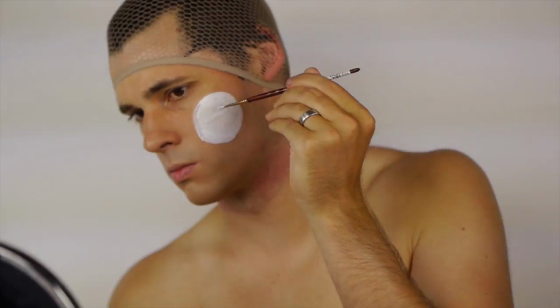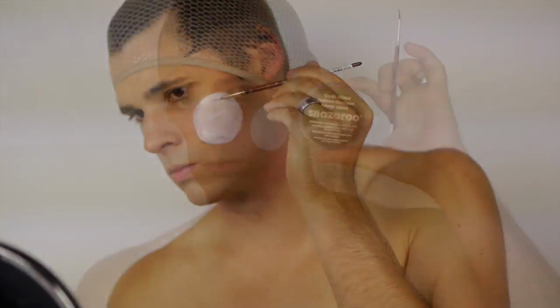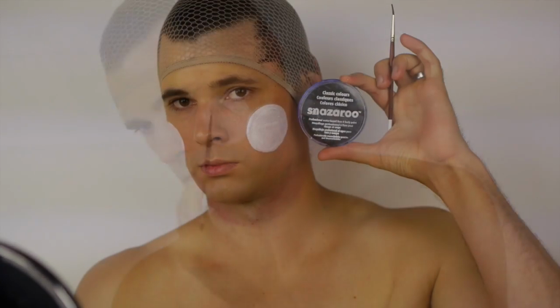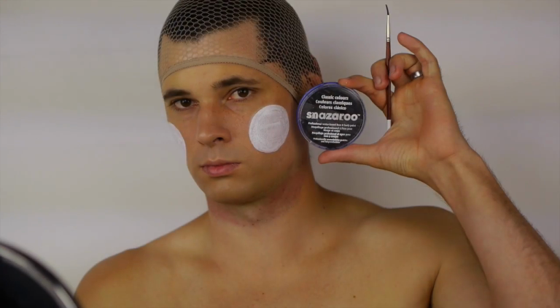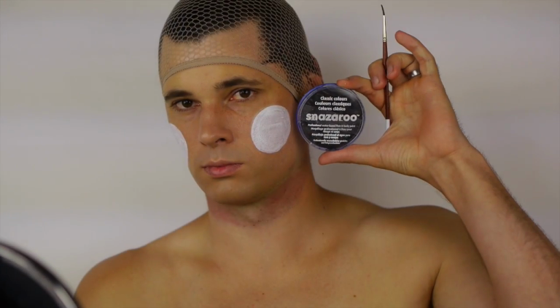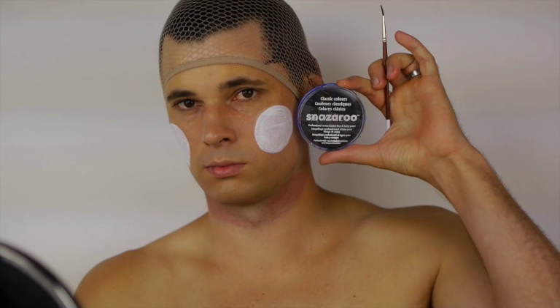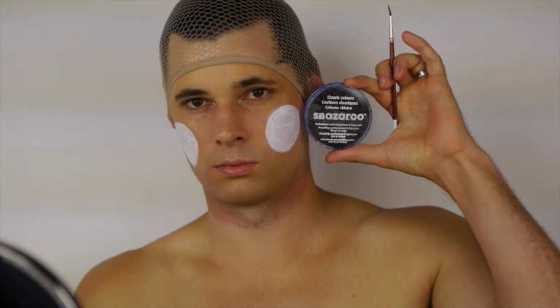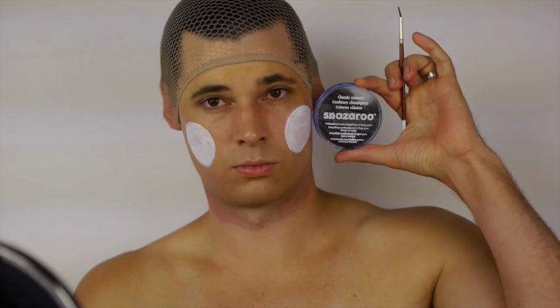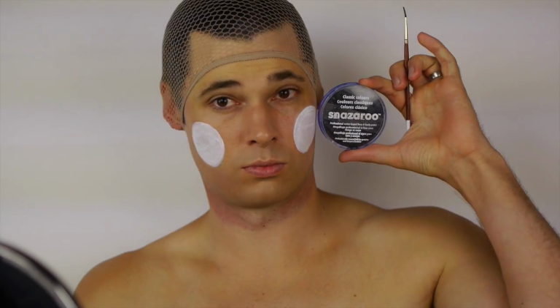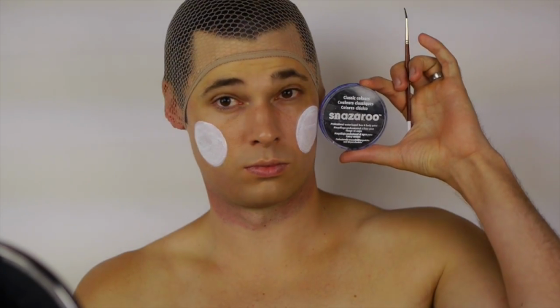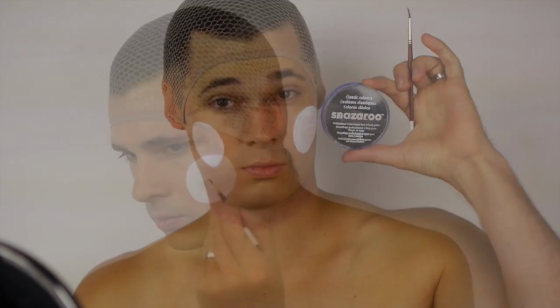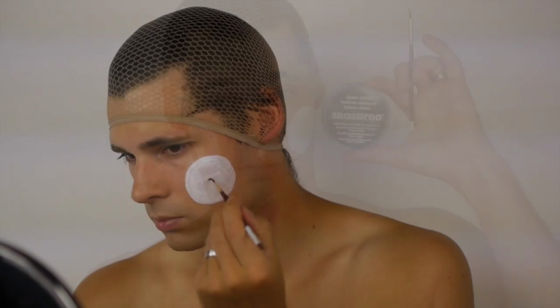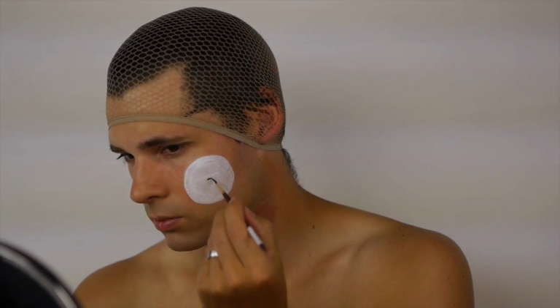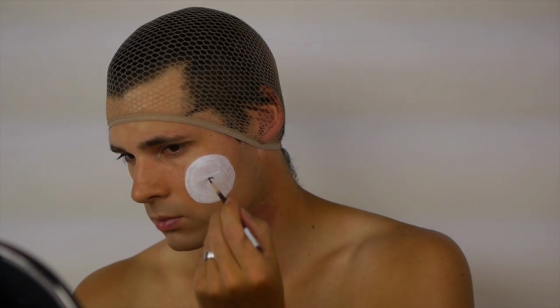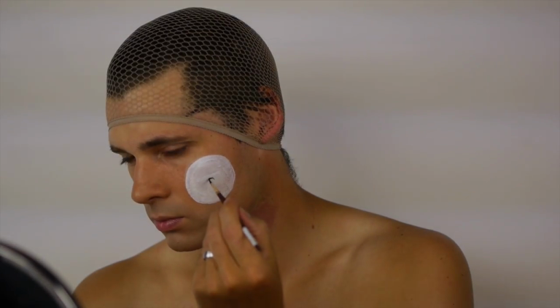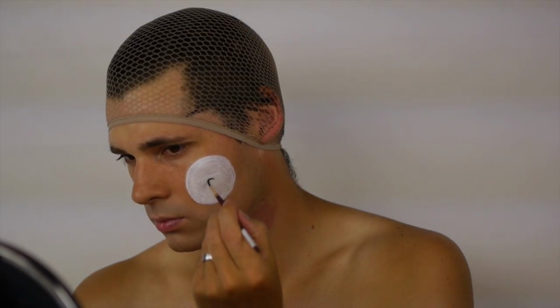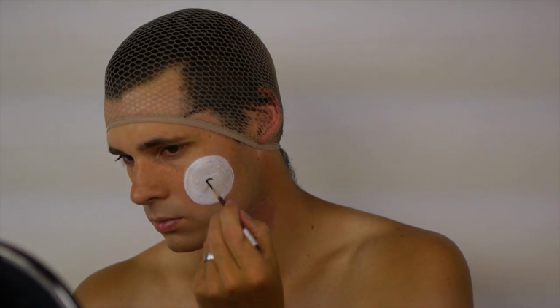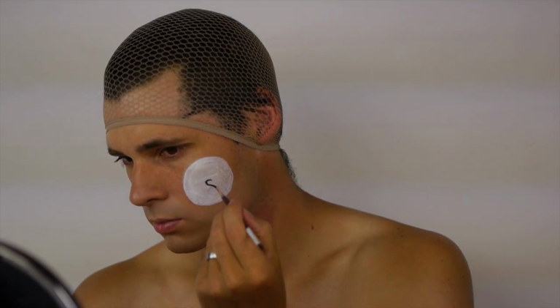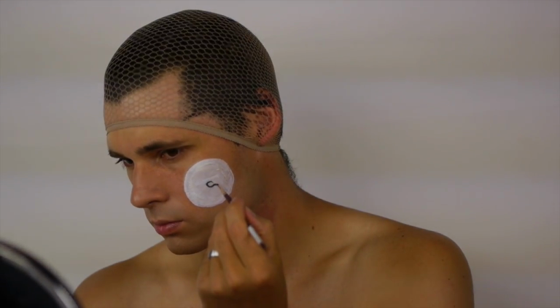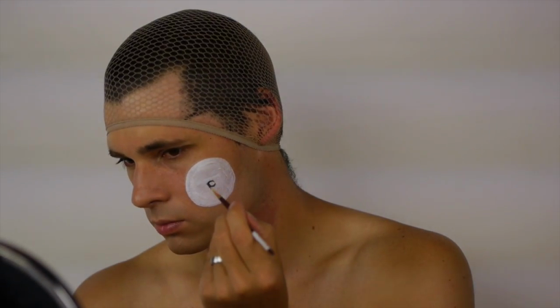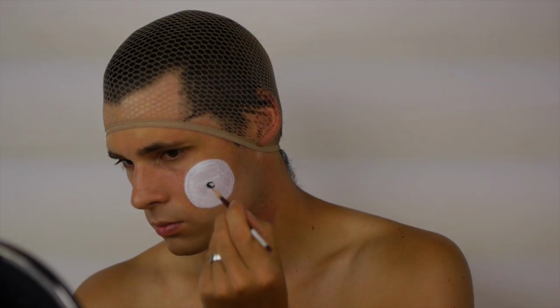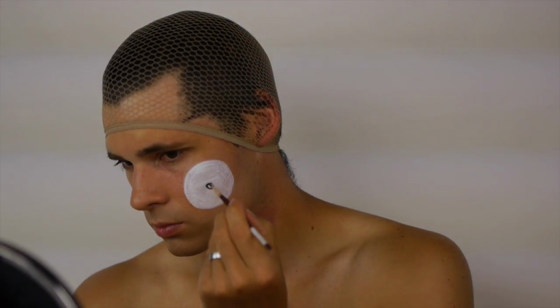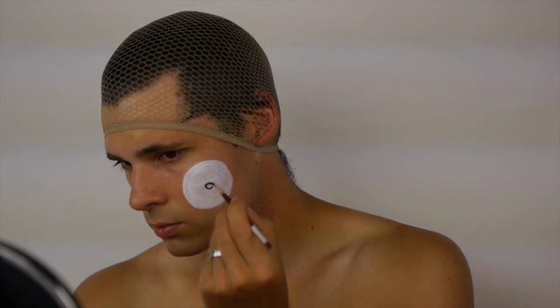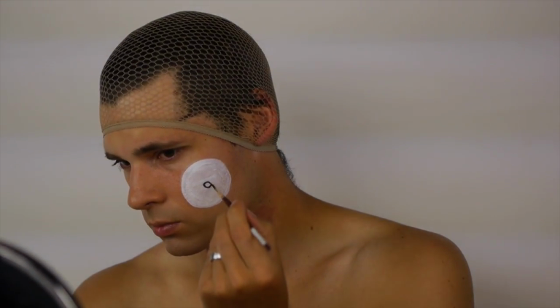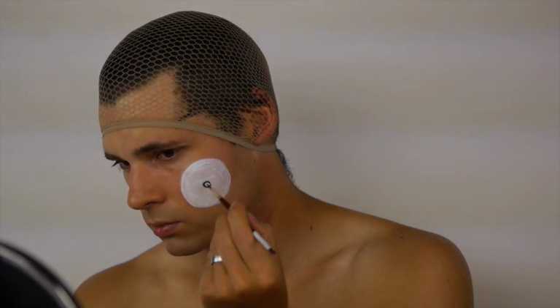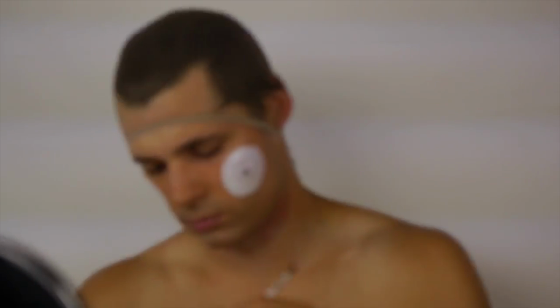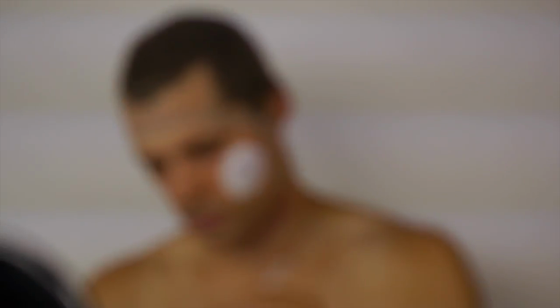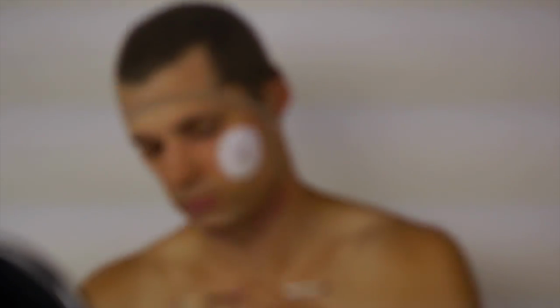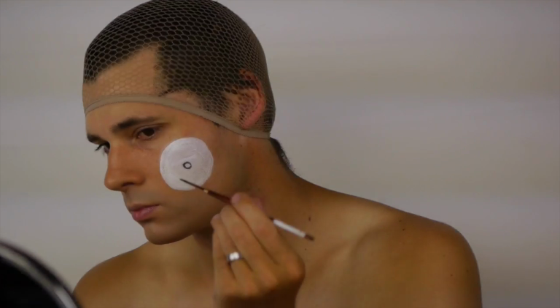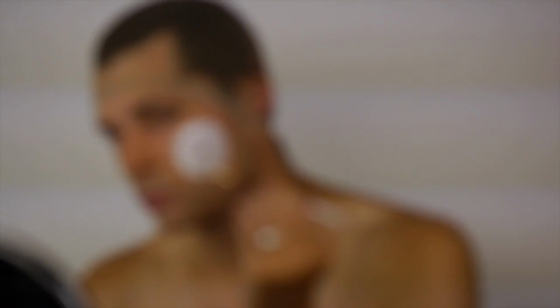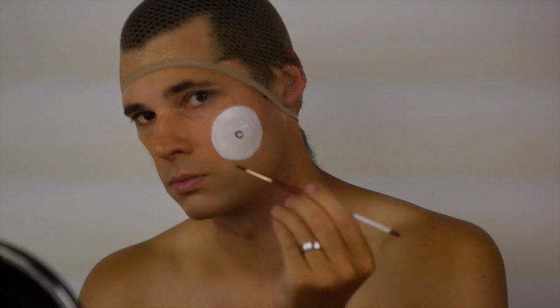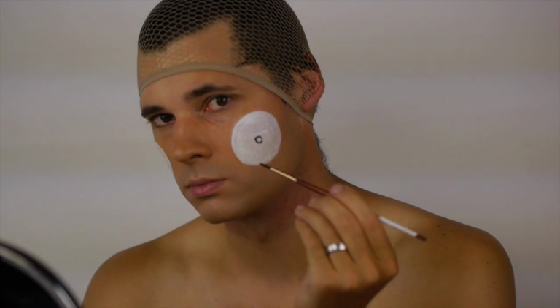Give yourself some pupils by applying black with a fine tip brush, or you can use a black eye pencil.